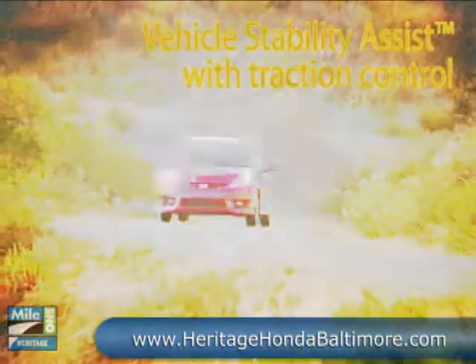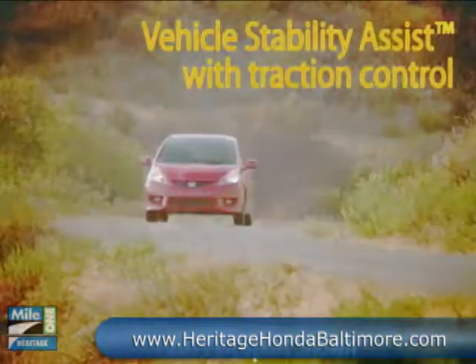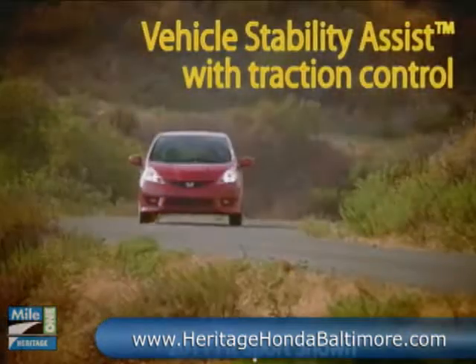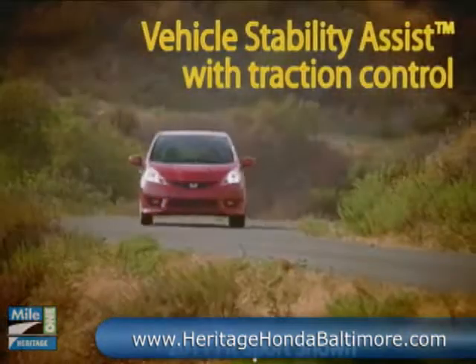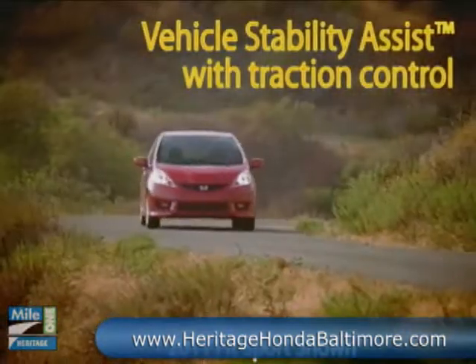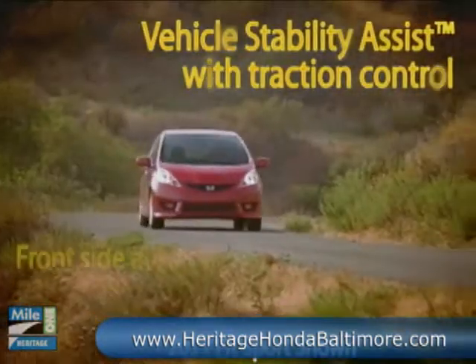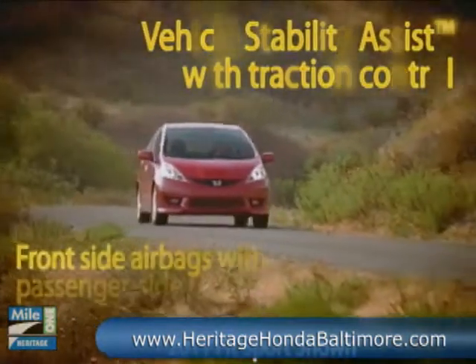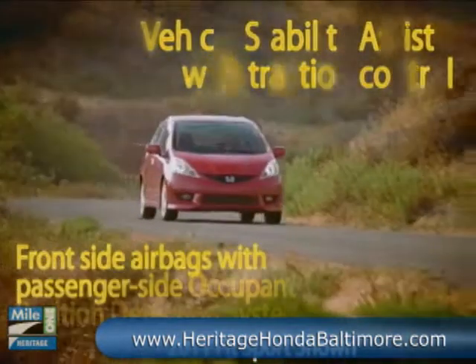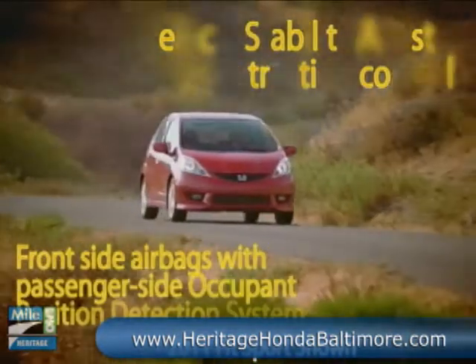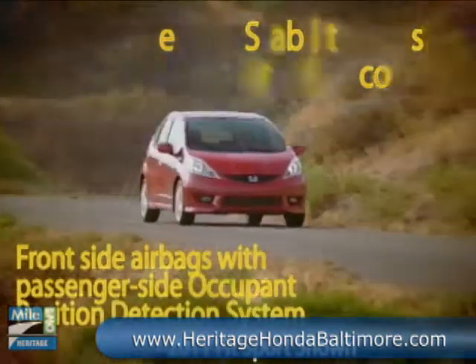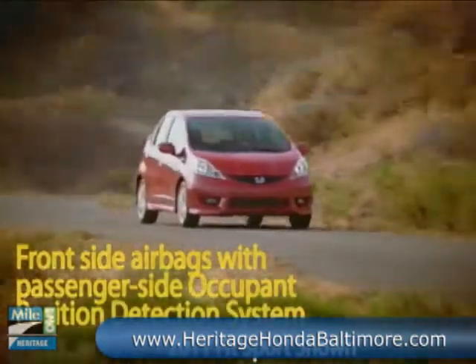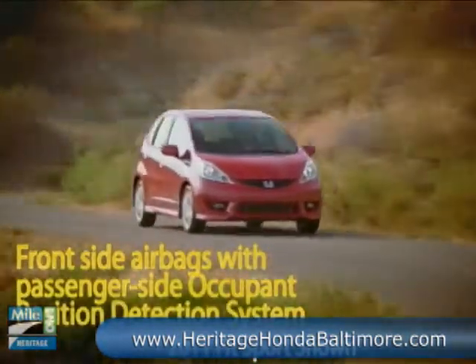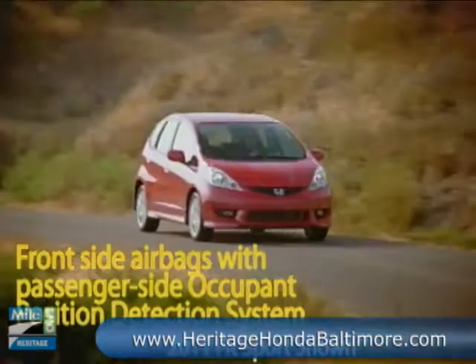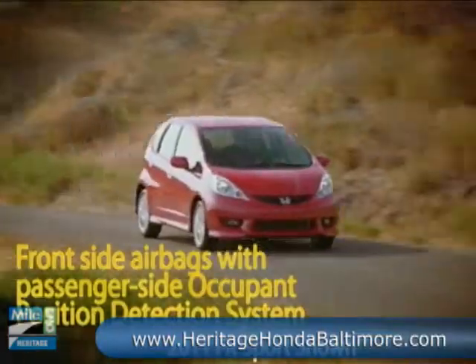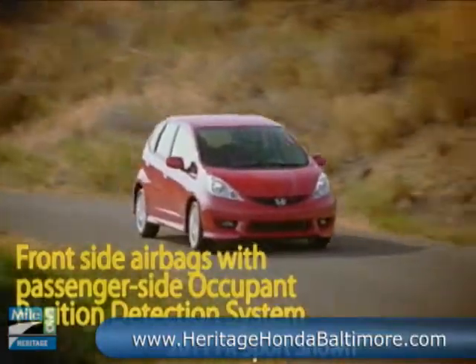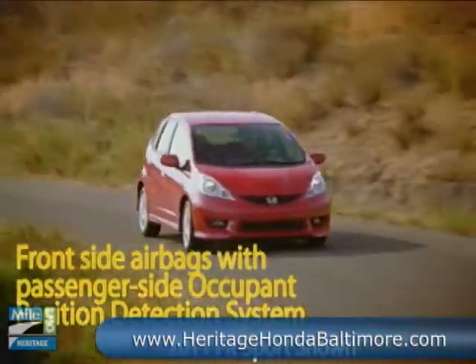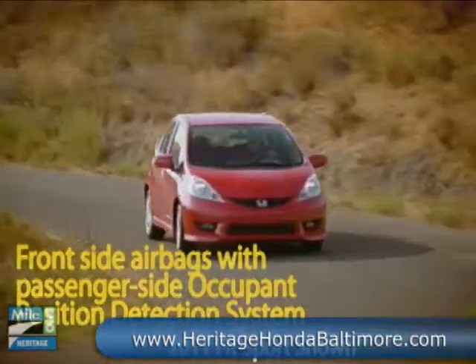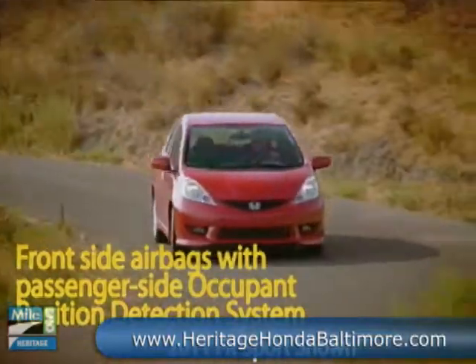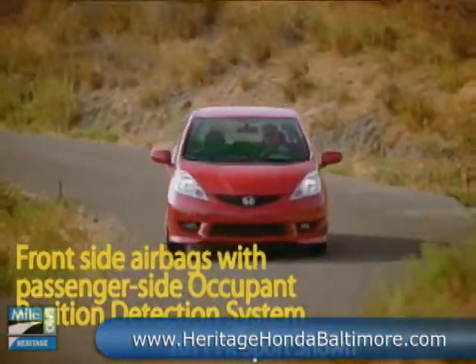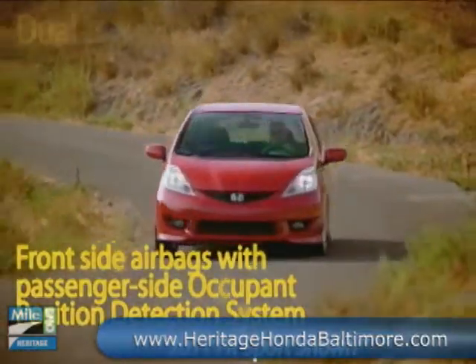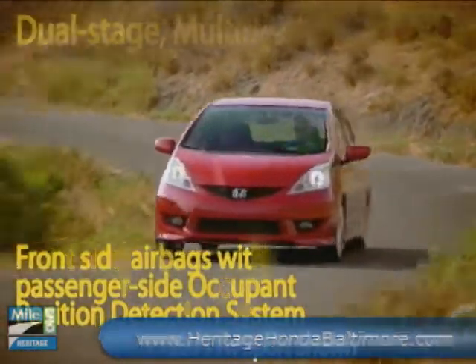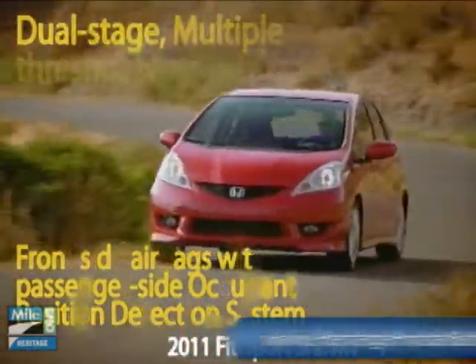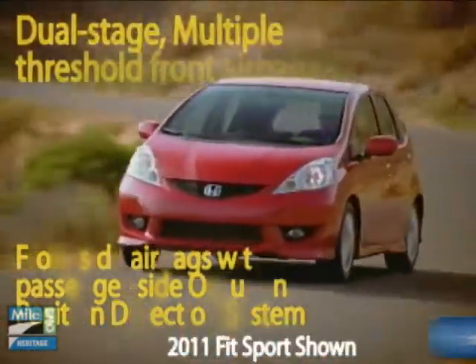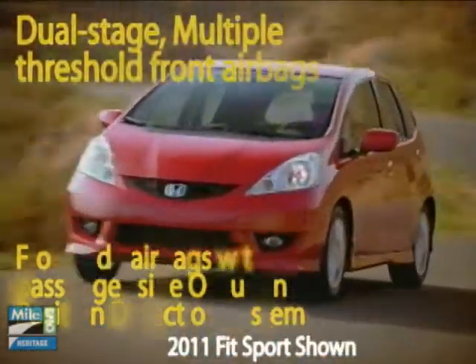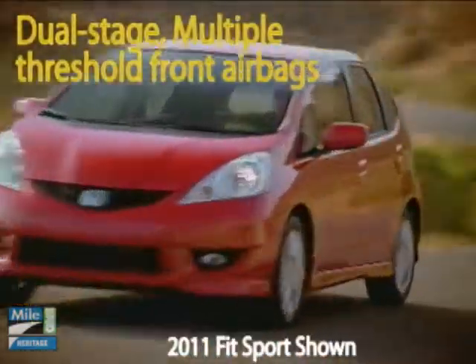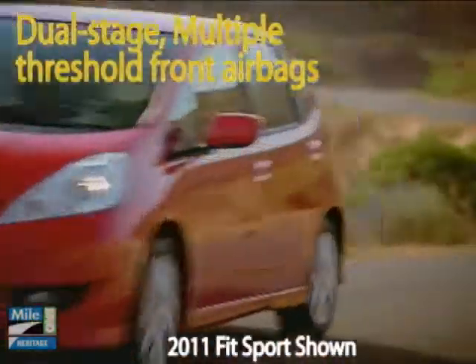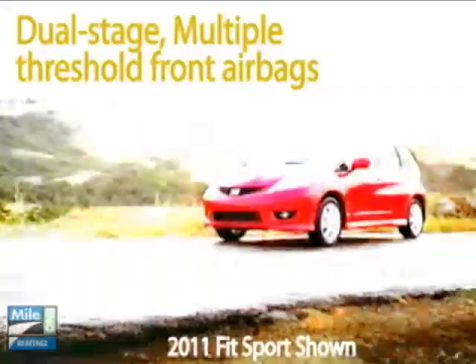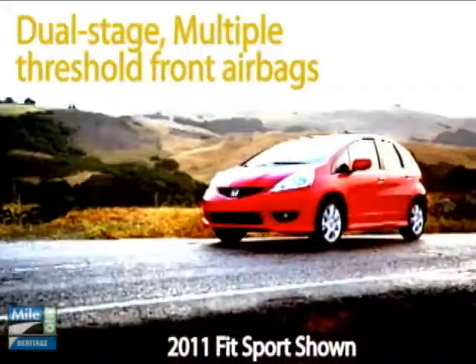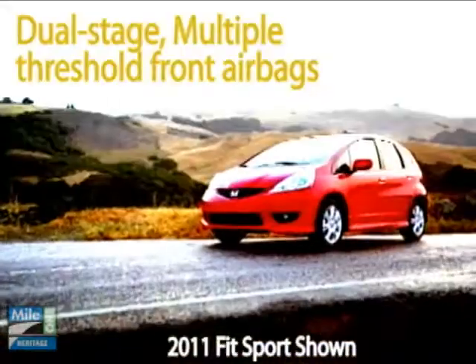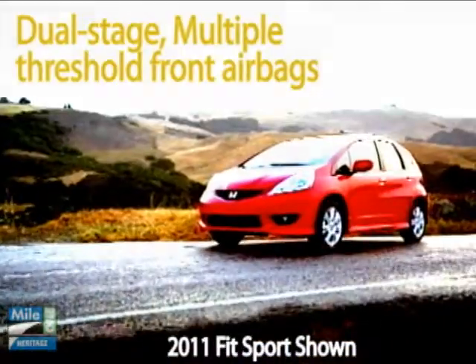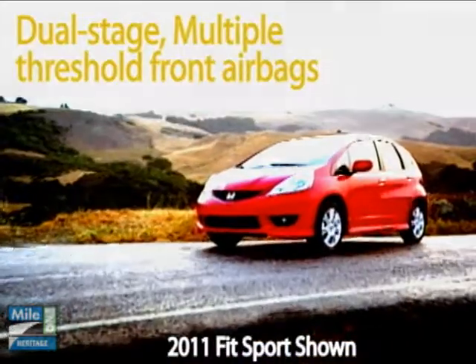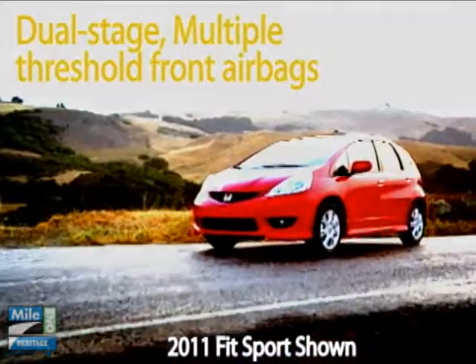FIT offers six airbags, active headrest restraints, and a host of additional standard safety features. And it's earned a five-star frontal crash test rating.